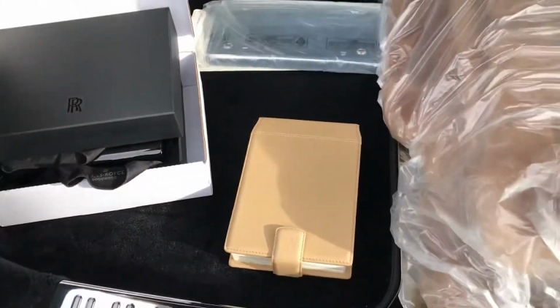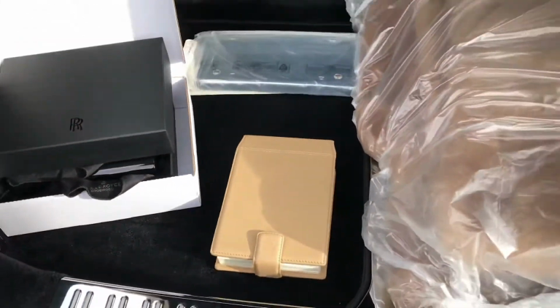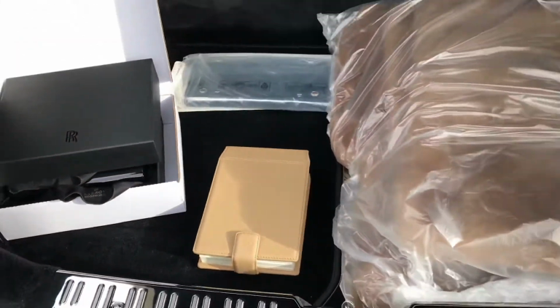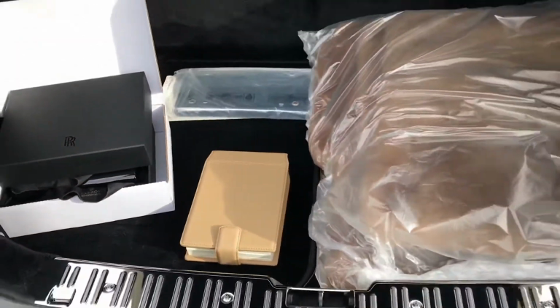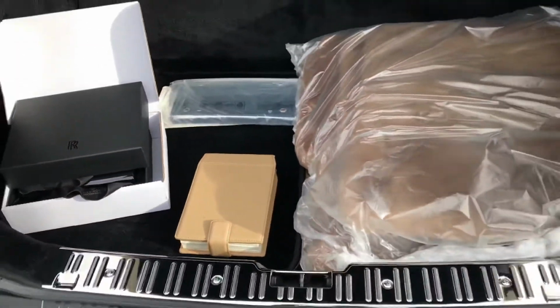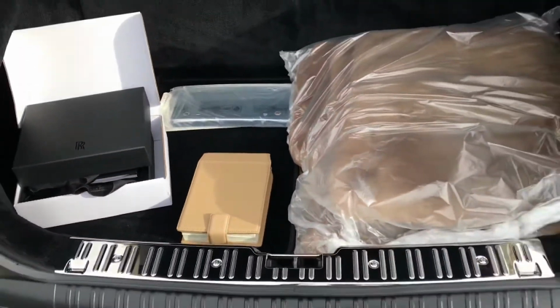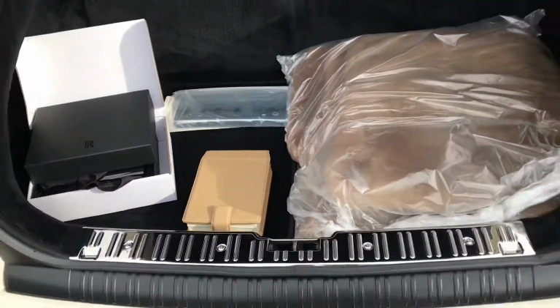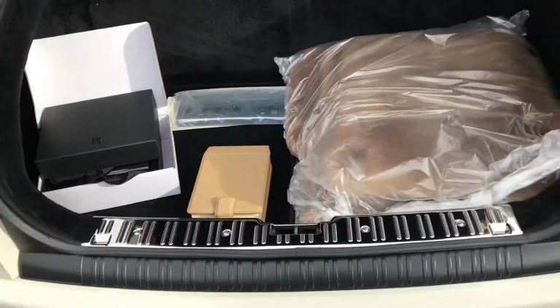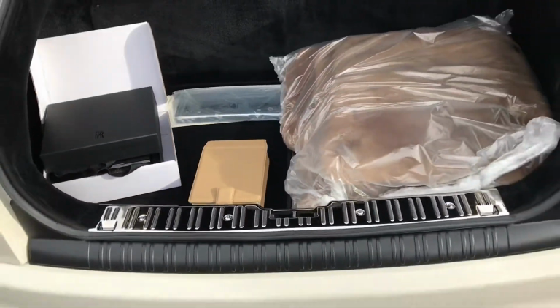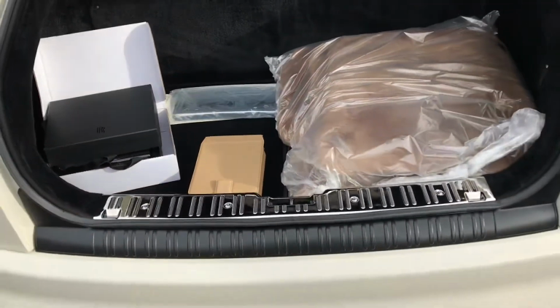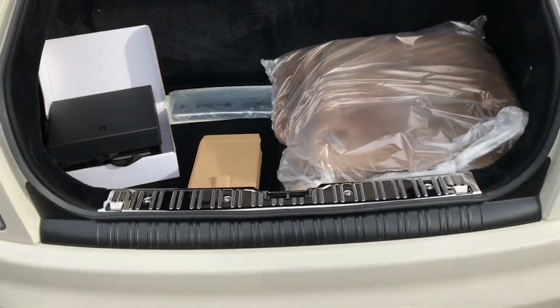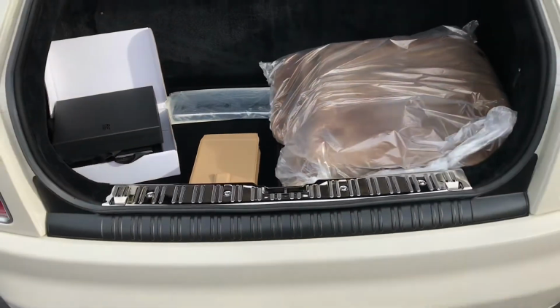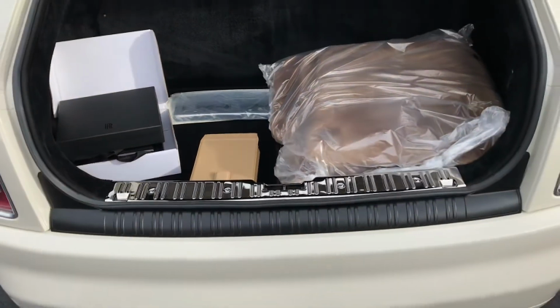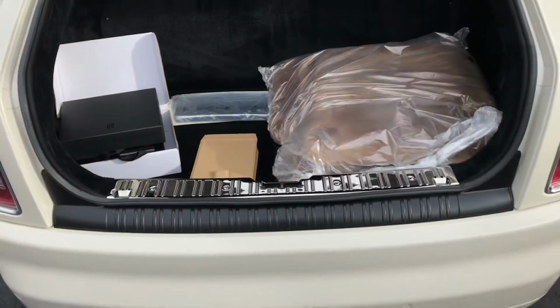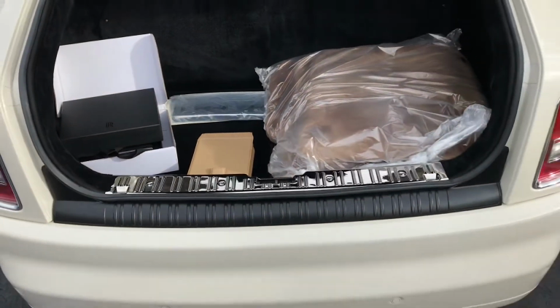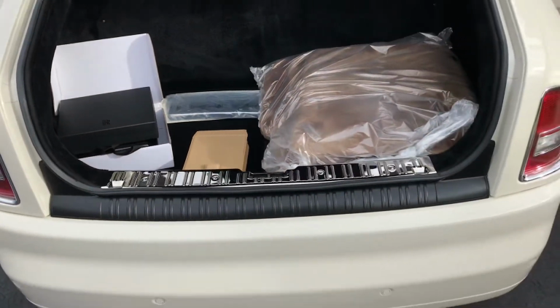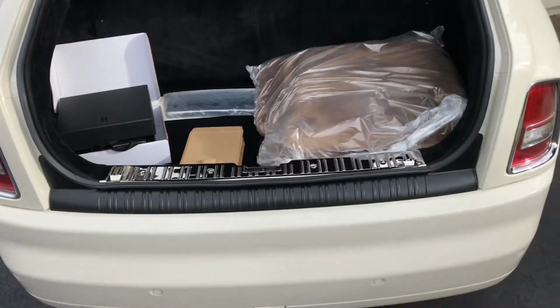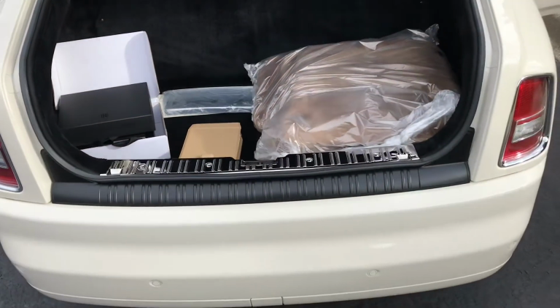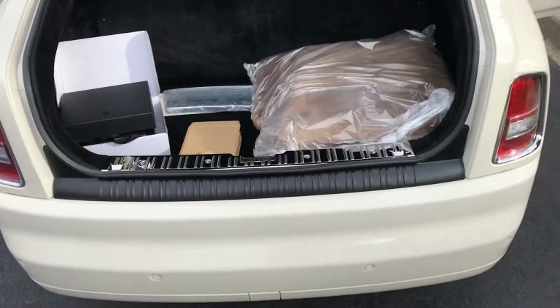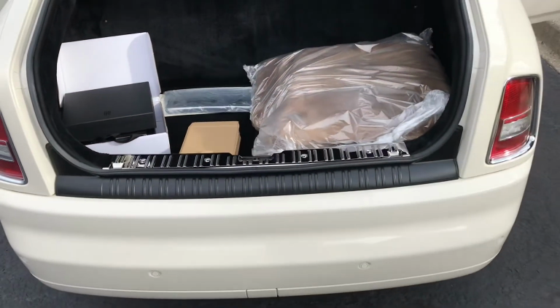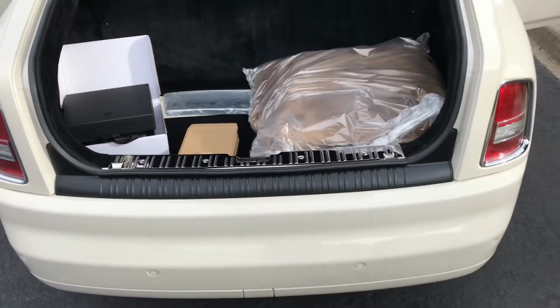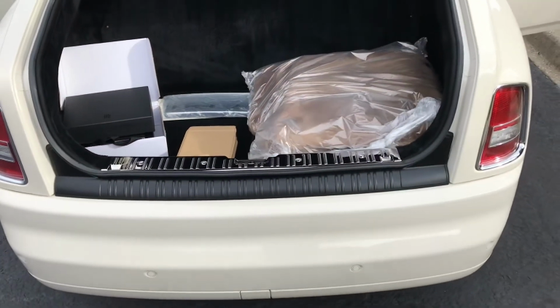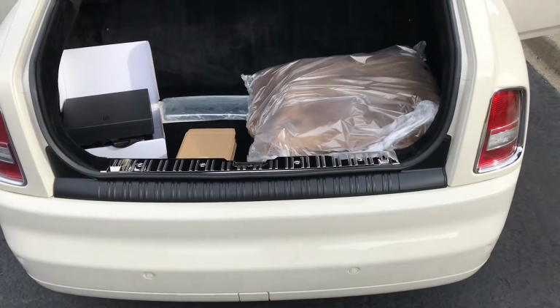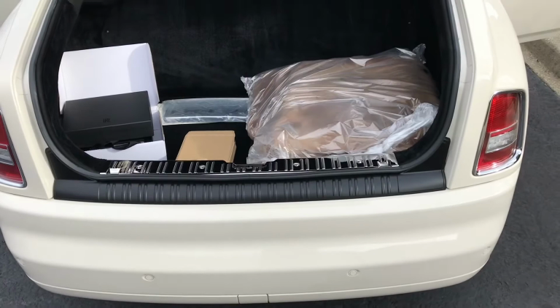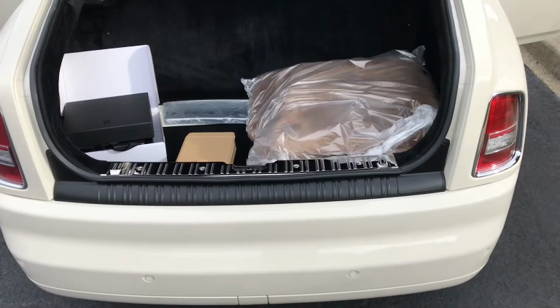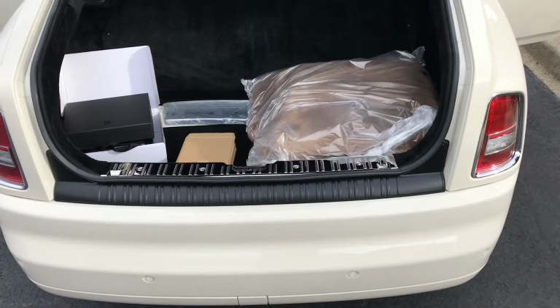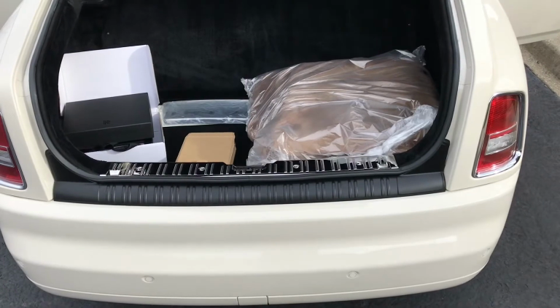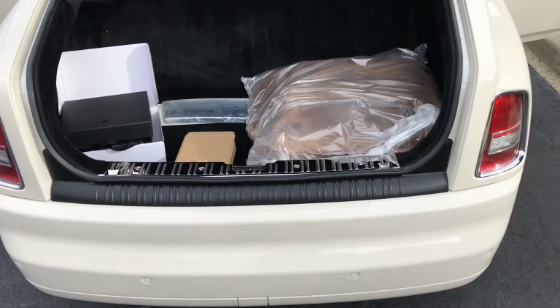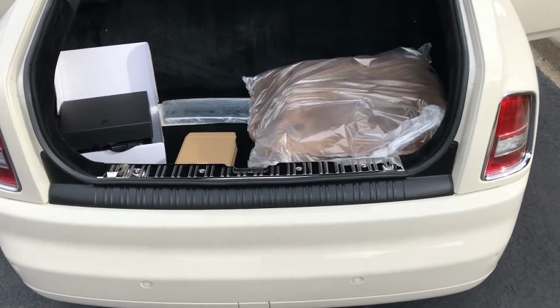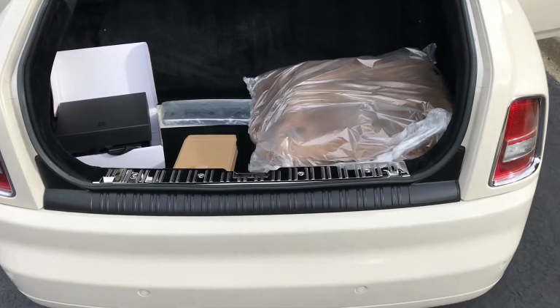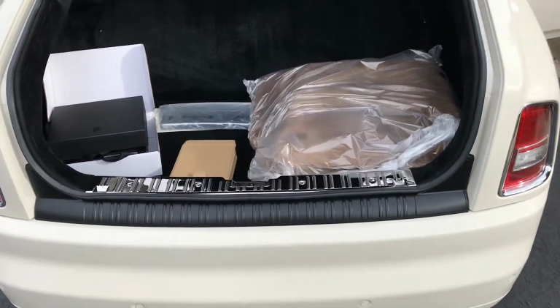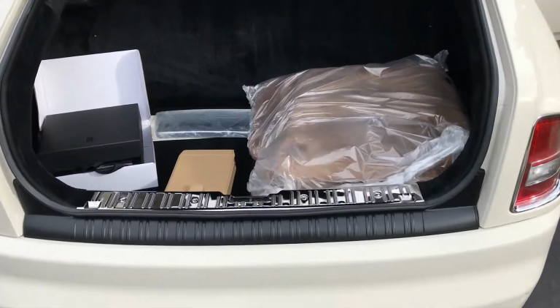So this car has everything from new: extra keys, original window sticker.